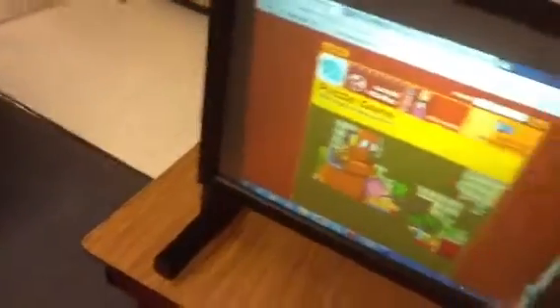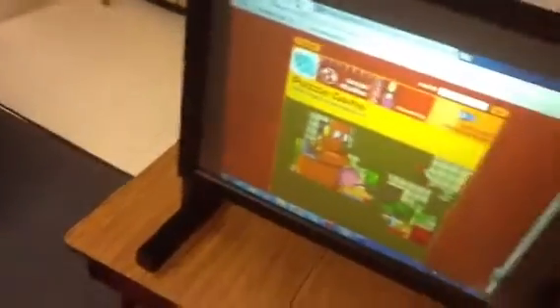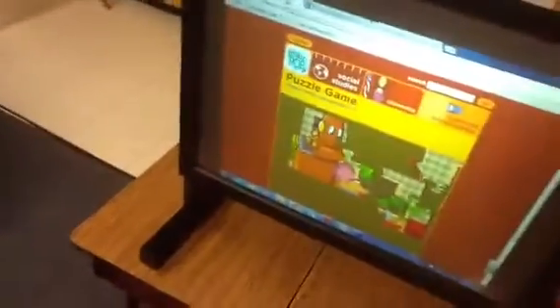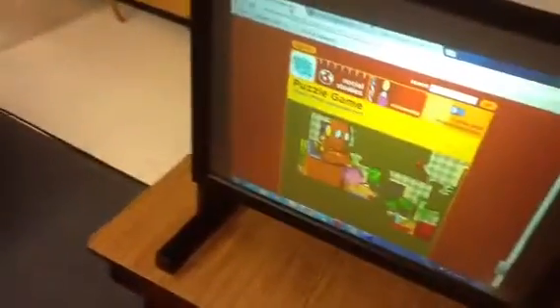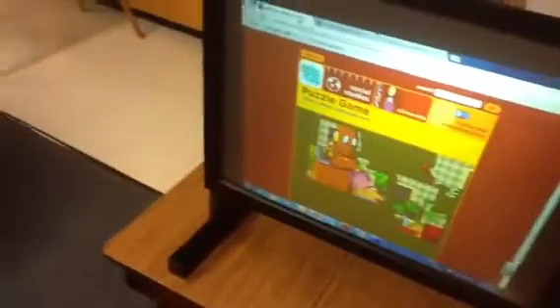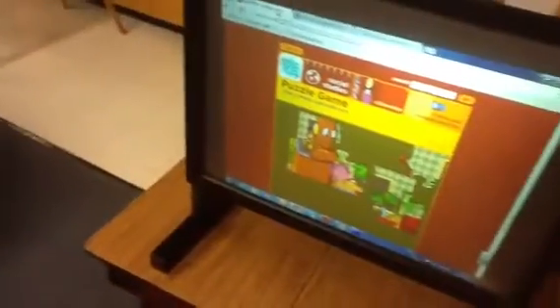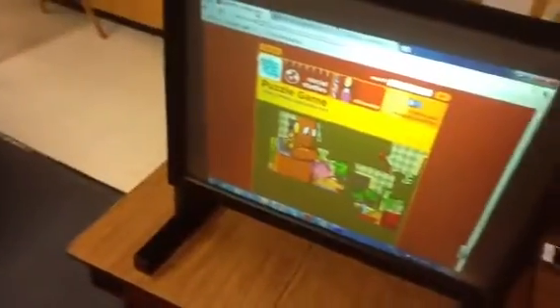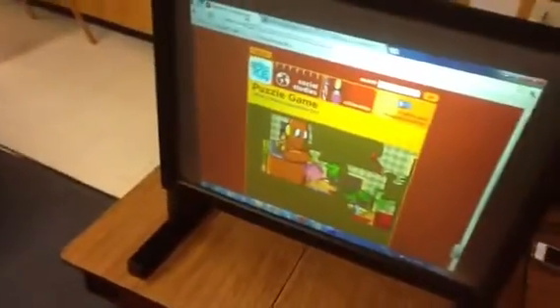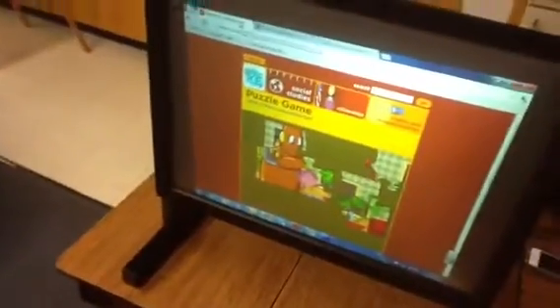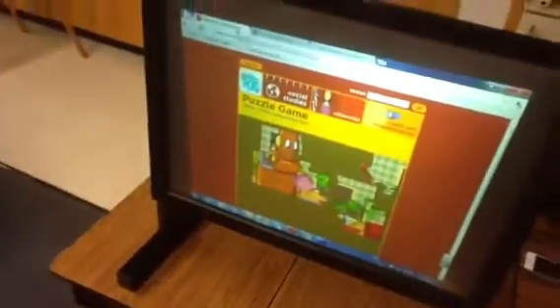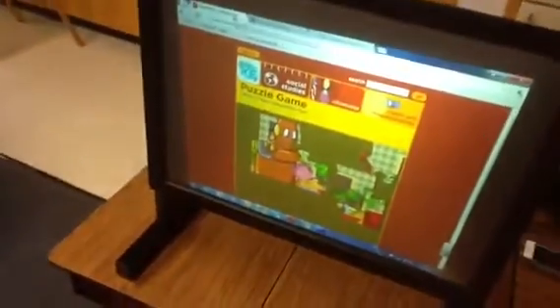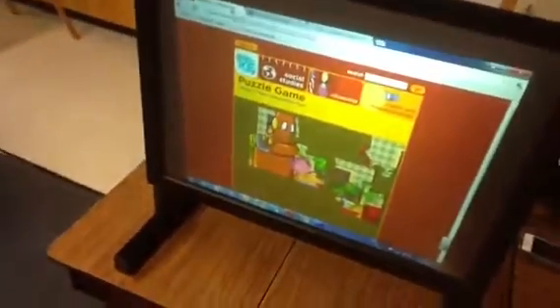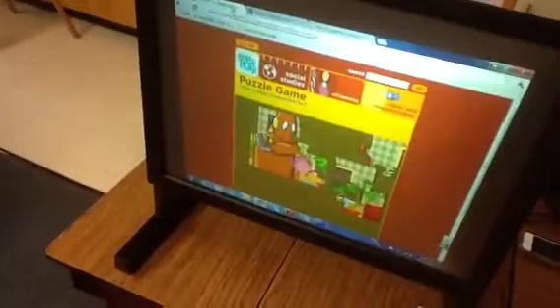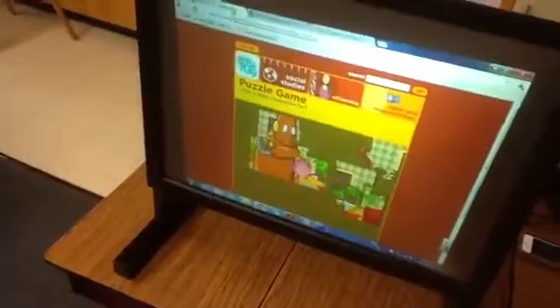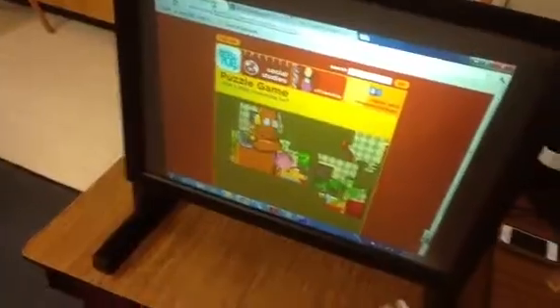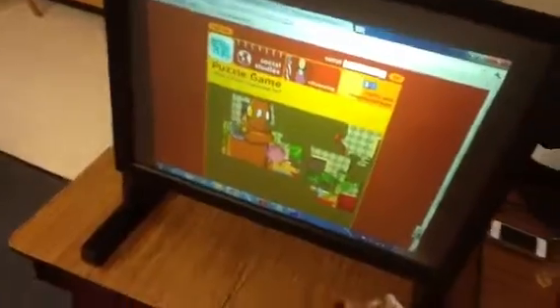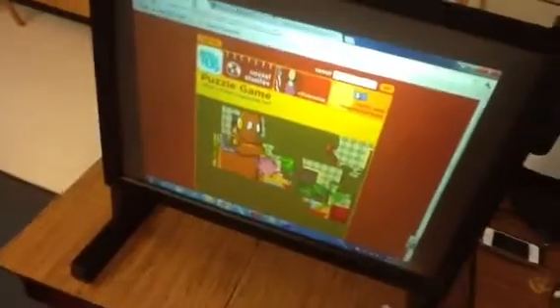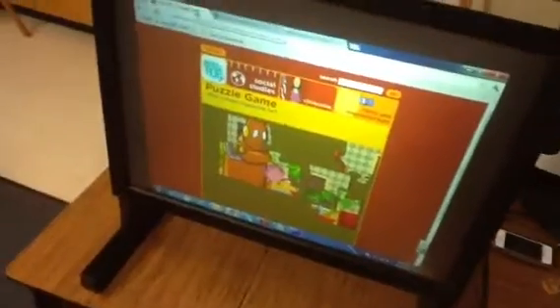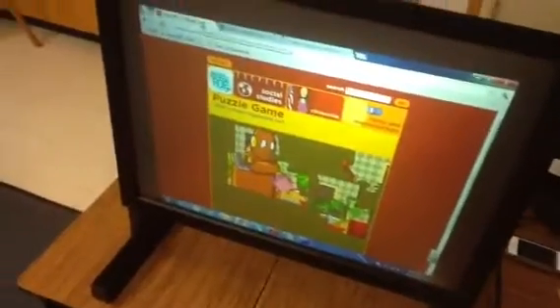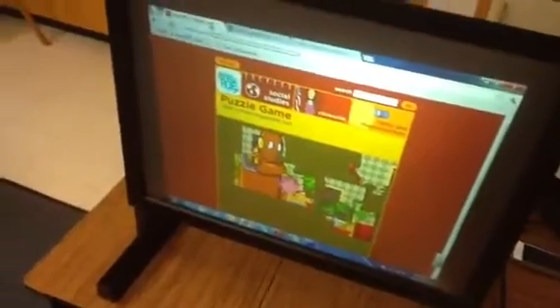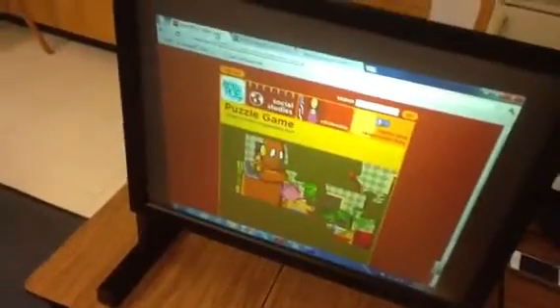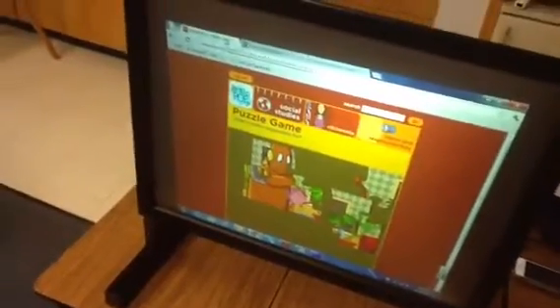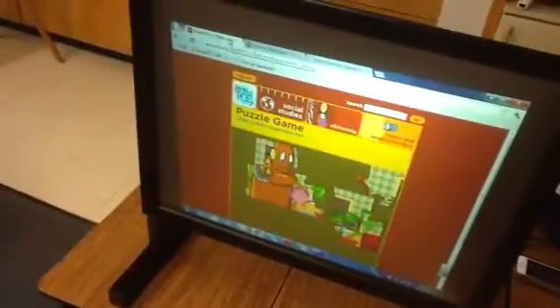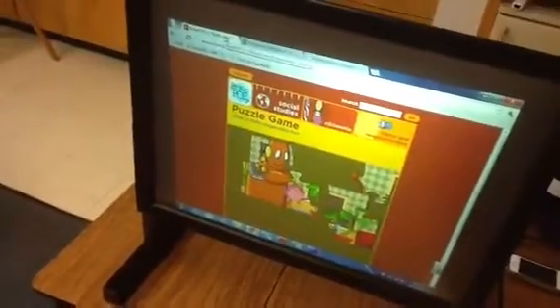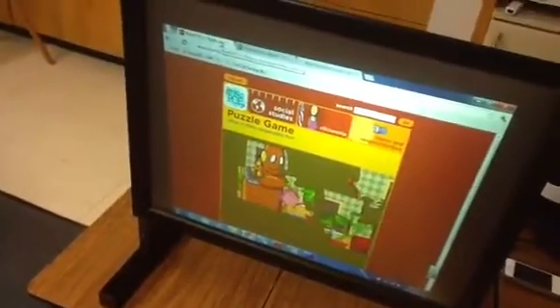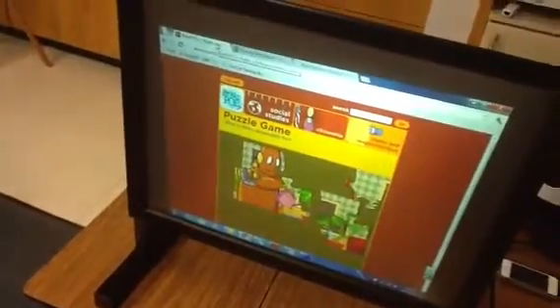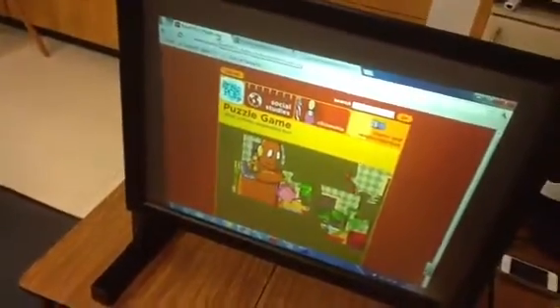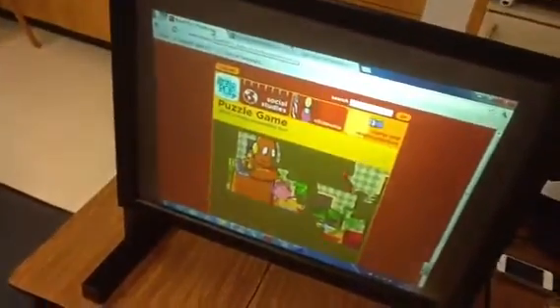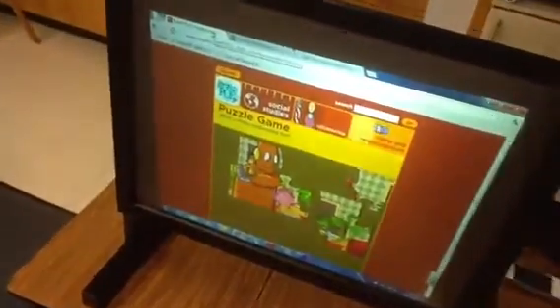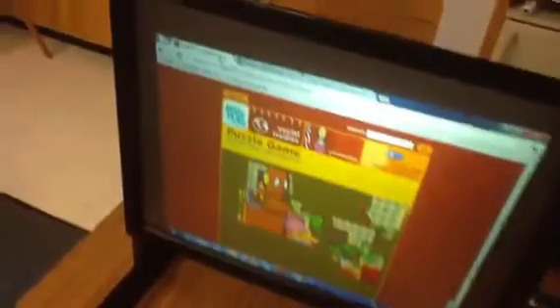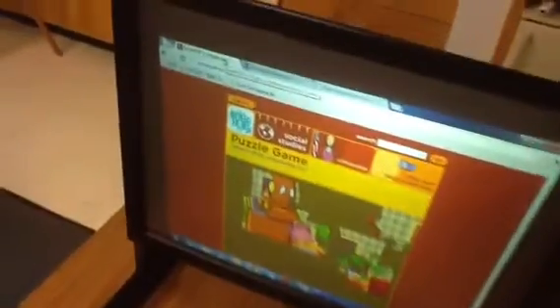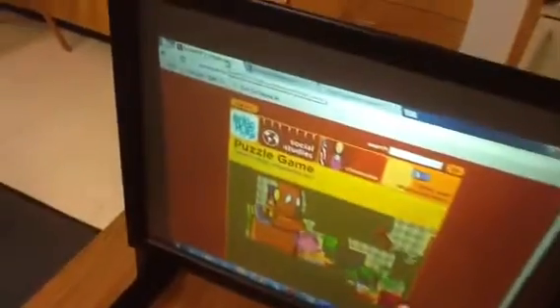But of course, you can also play any of the games that you would have on your computer.